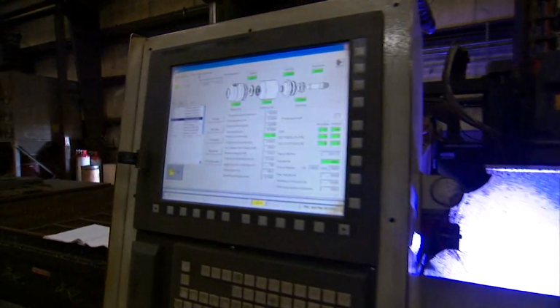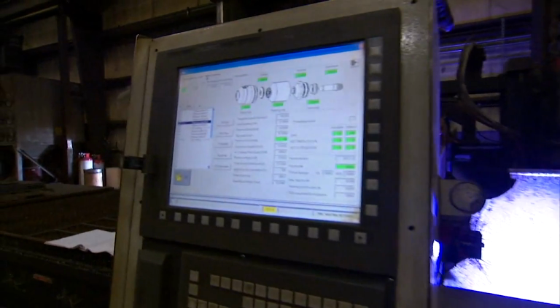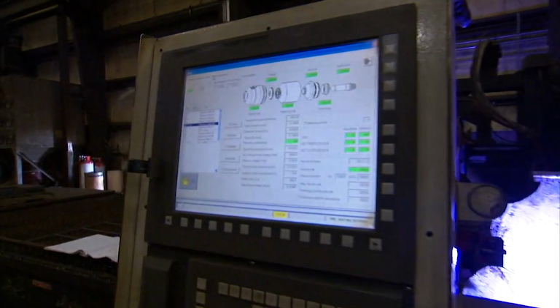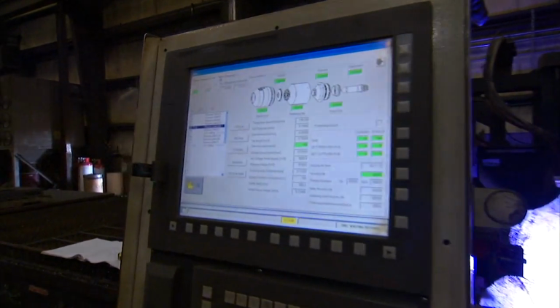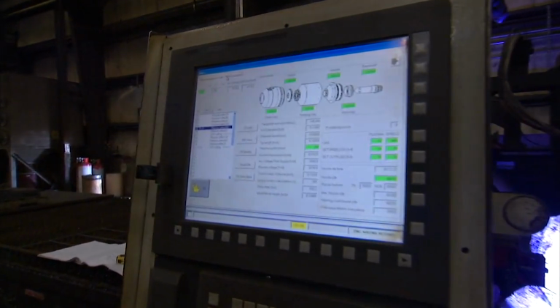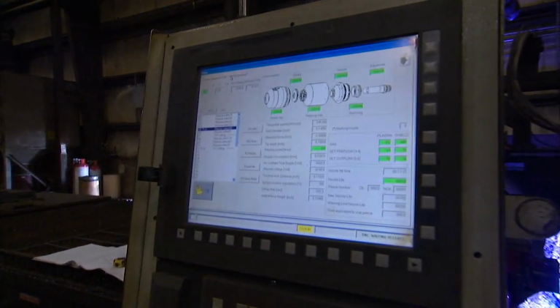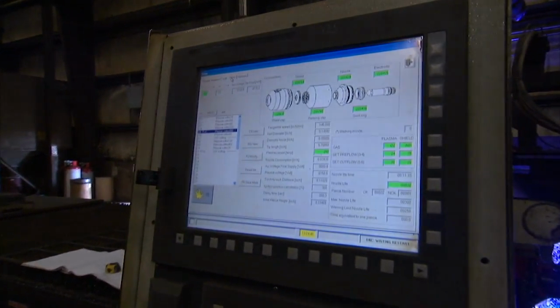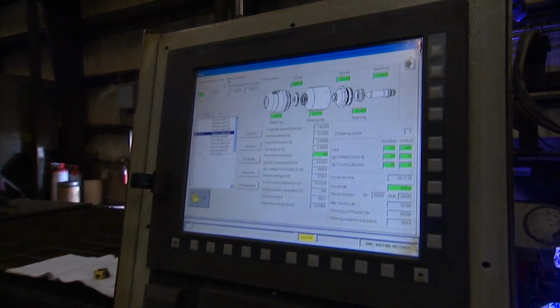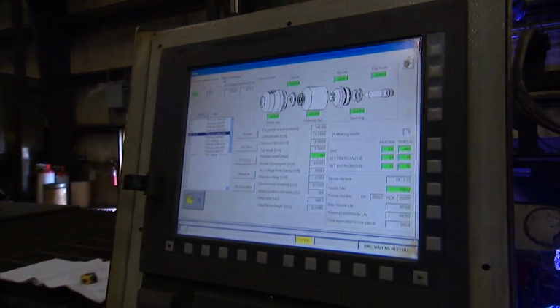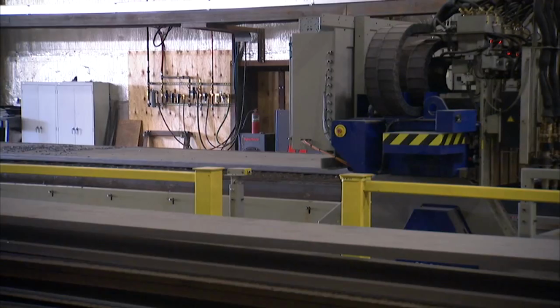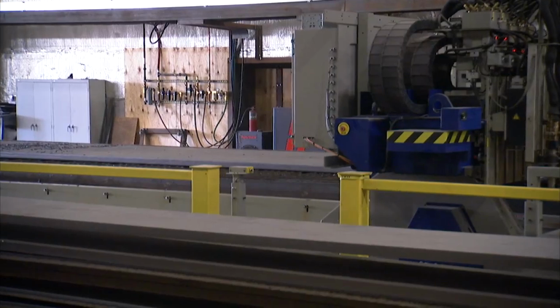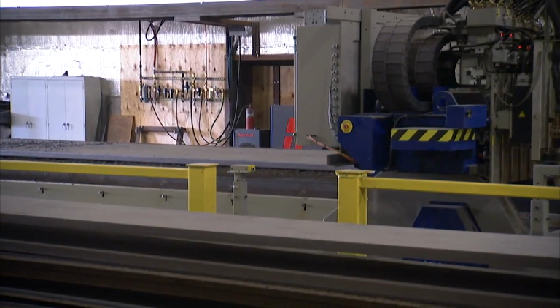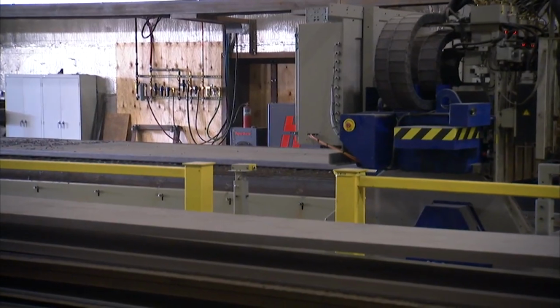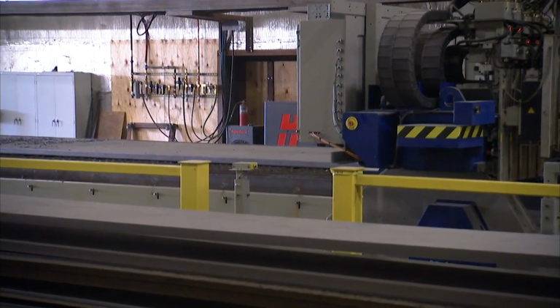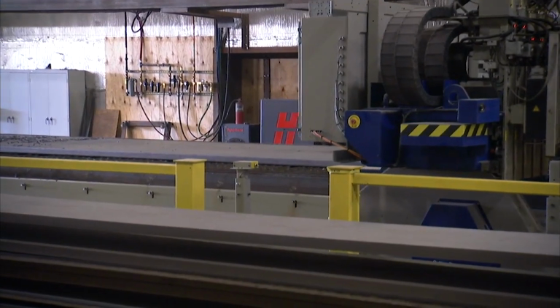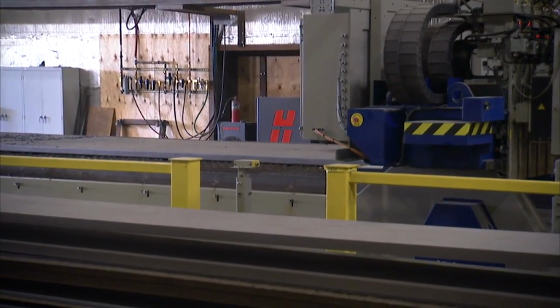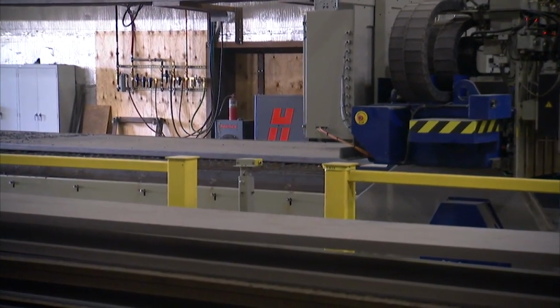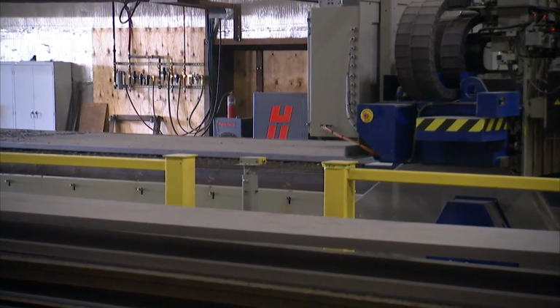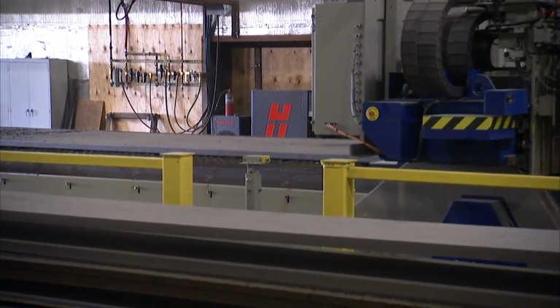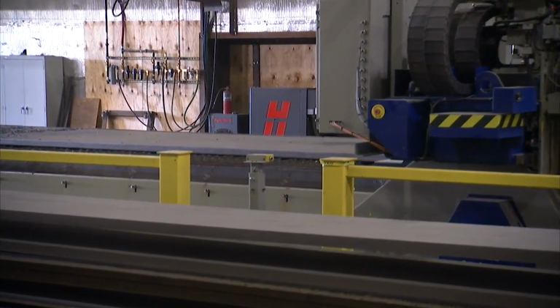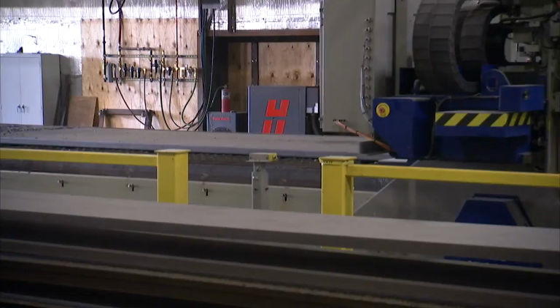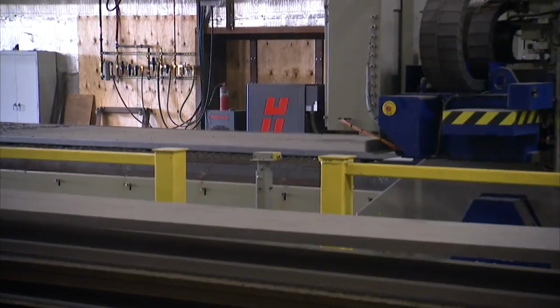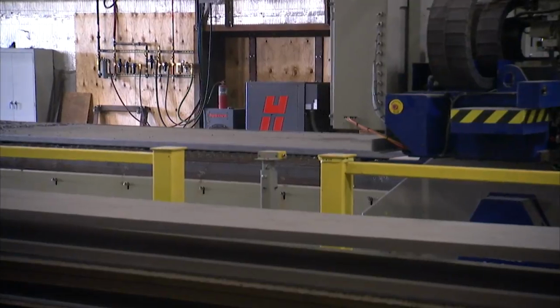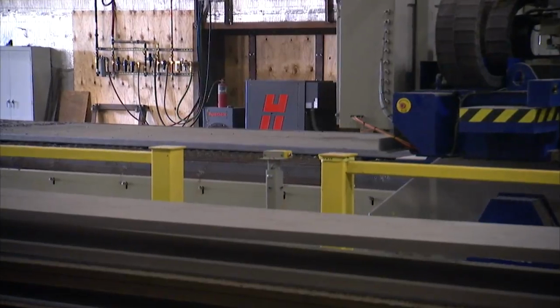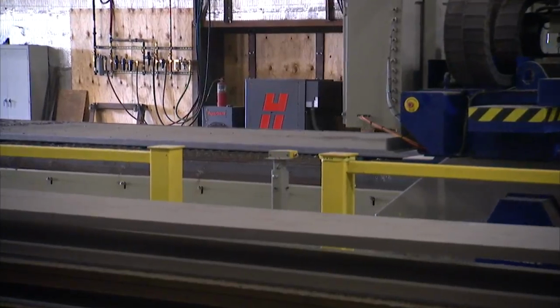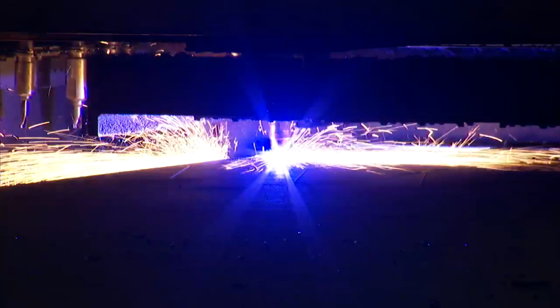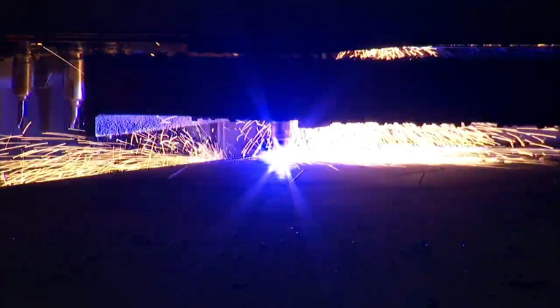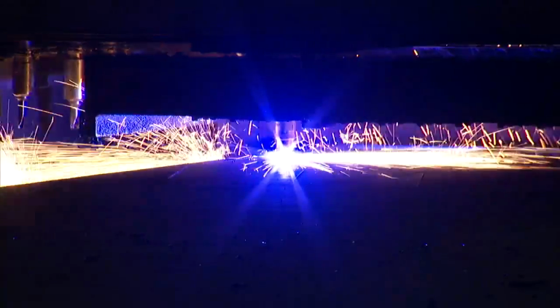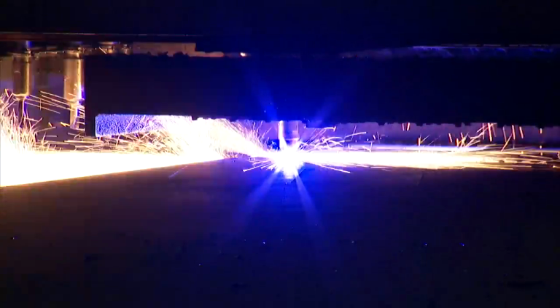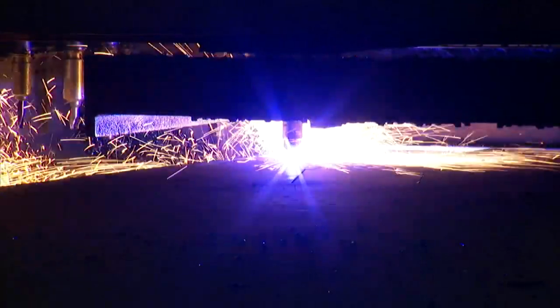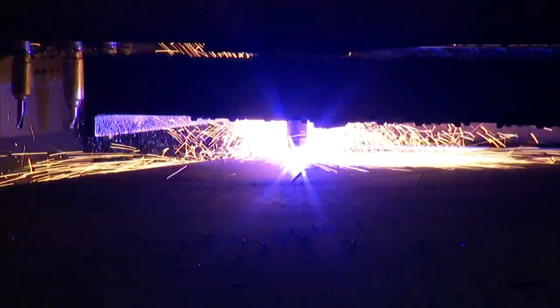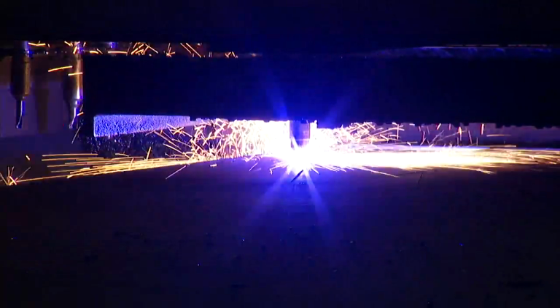And once we saw that, we wanted to make sure that we had Hypertherm cutting systems on all of our future equipment.